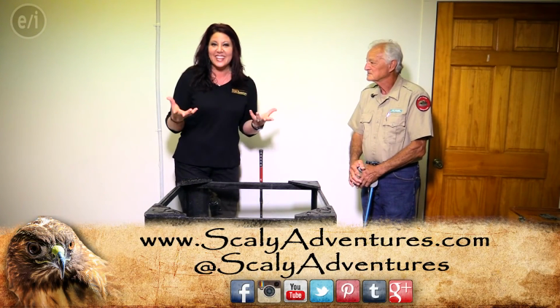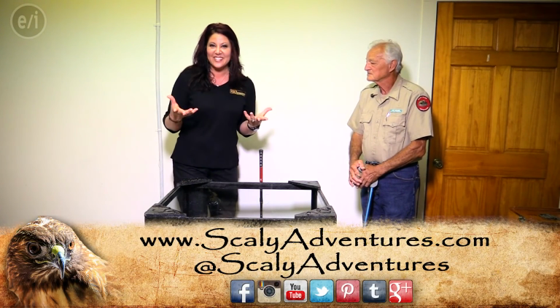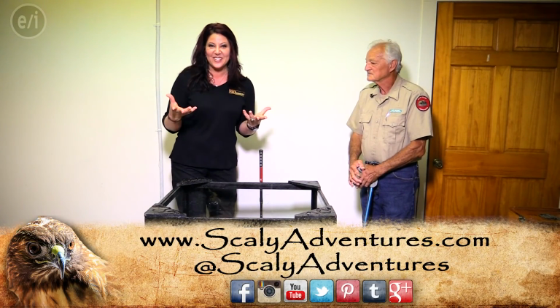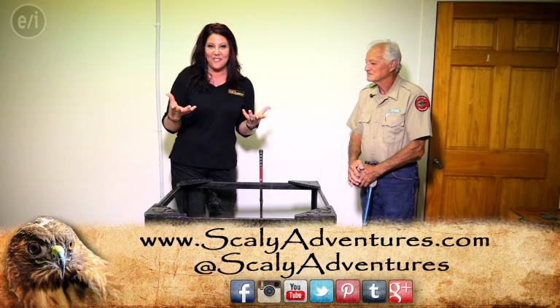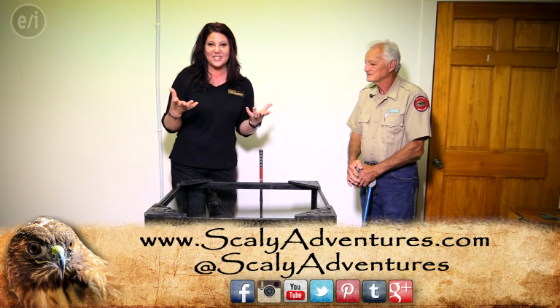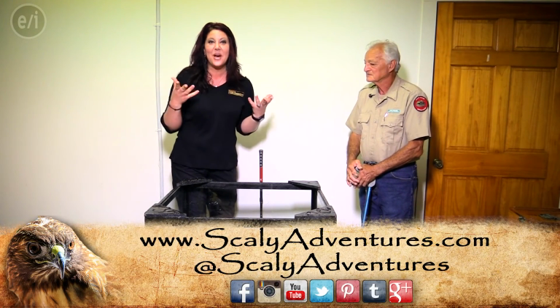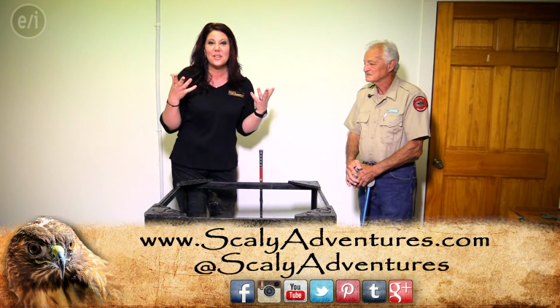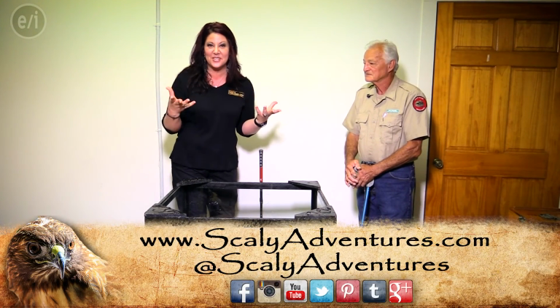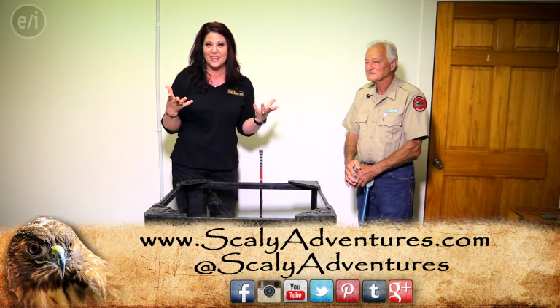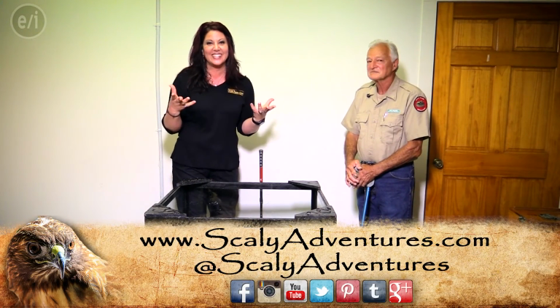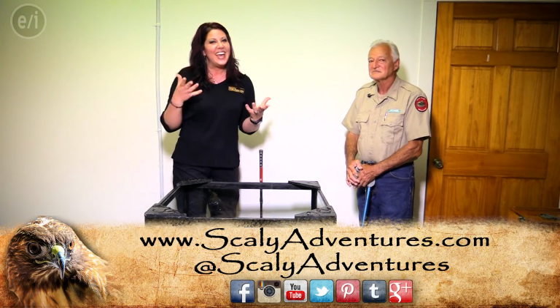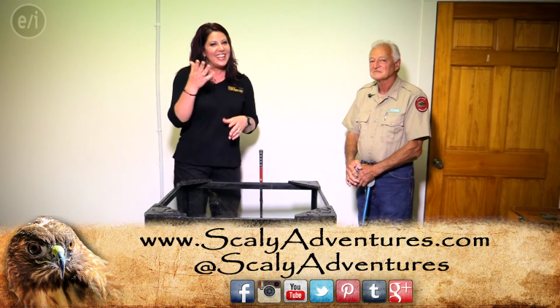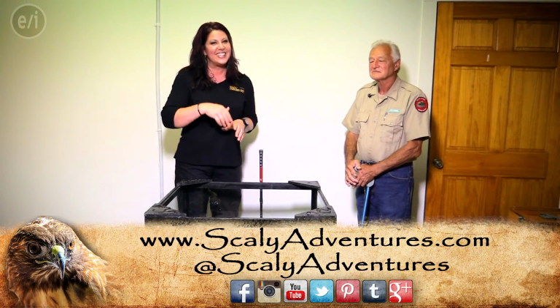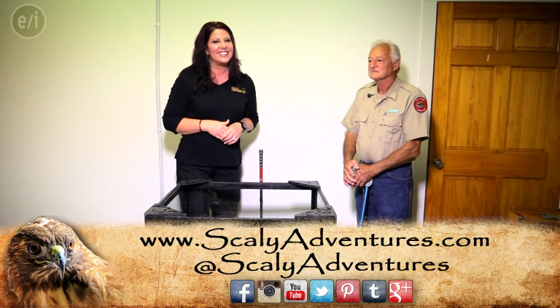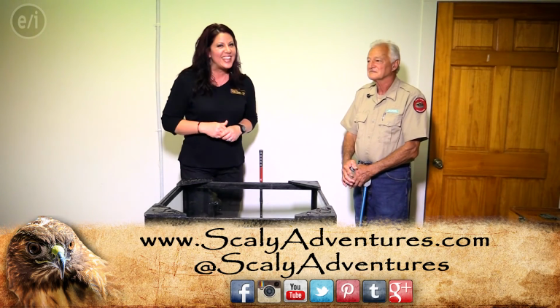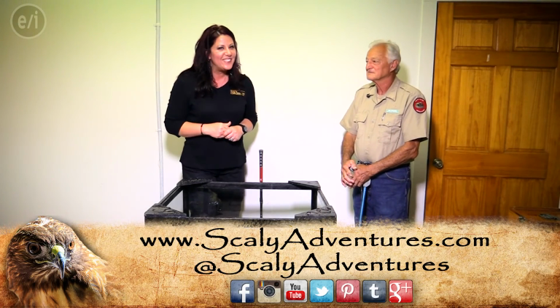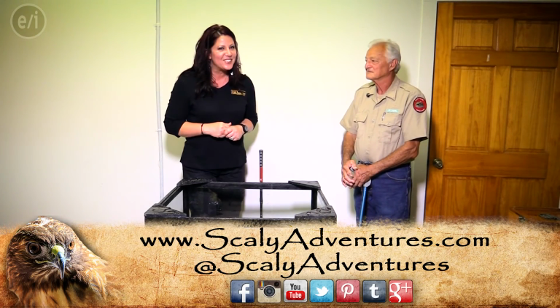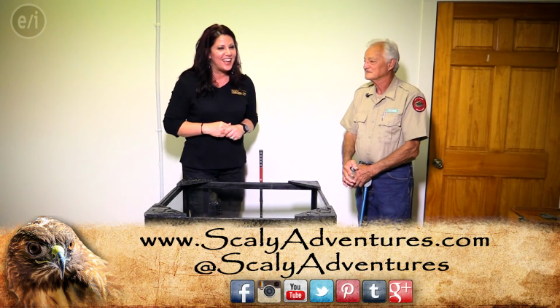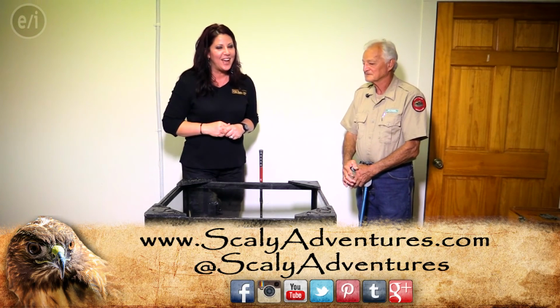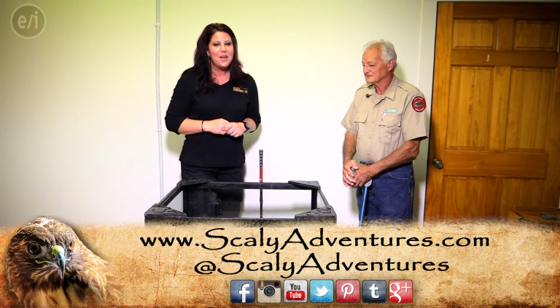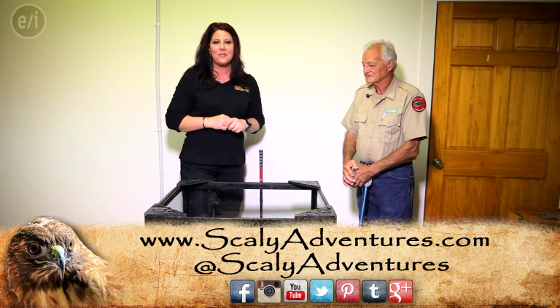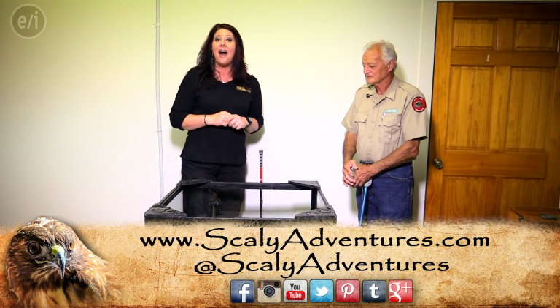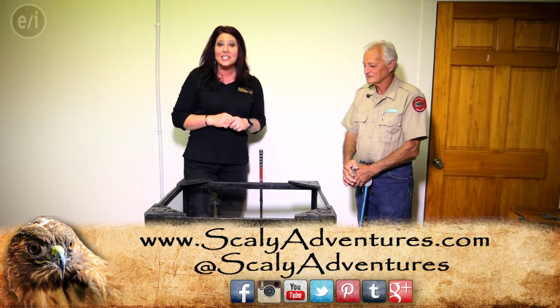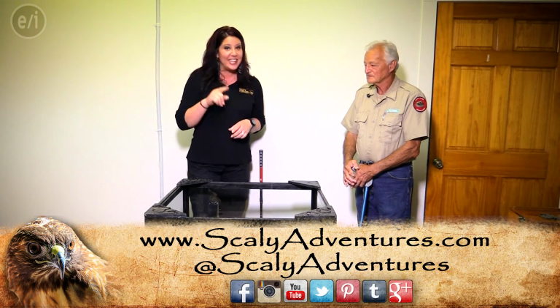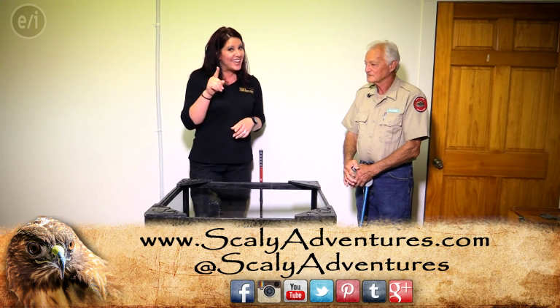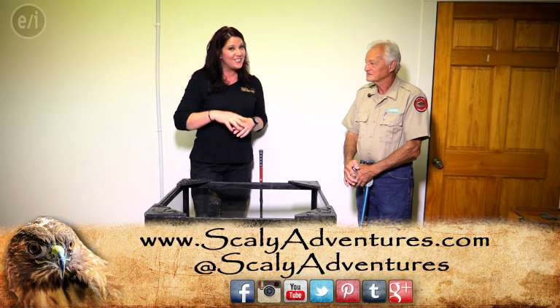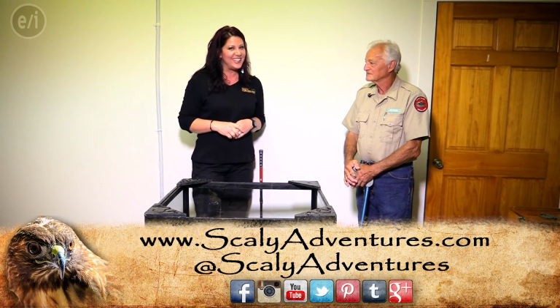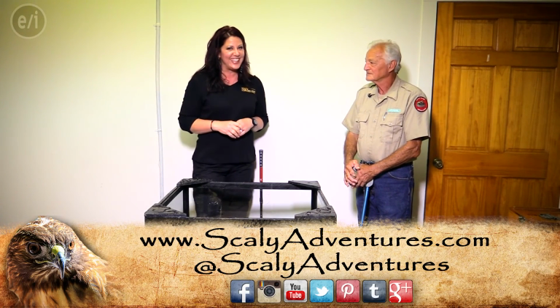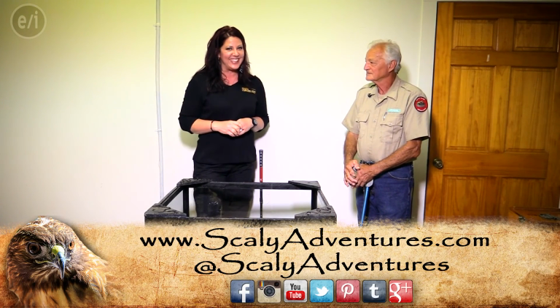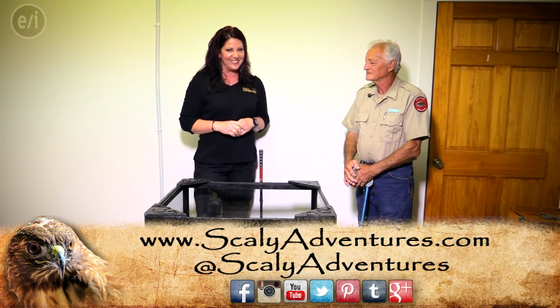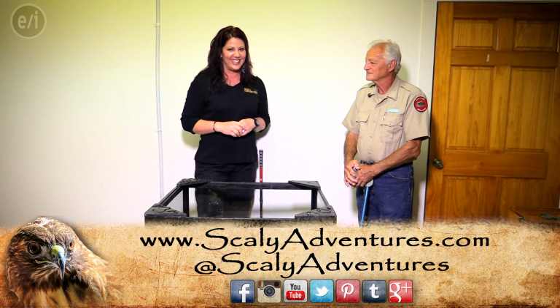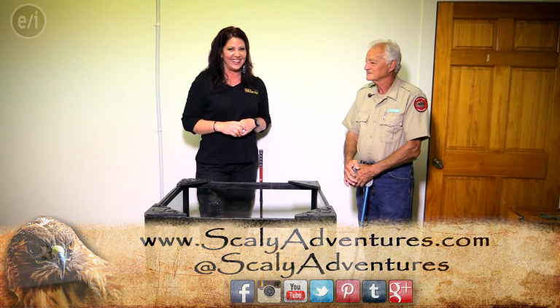Thank you so much for watching. We hope you have enjoyed this. Check out ScalyAdventures.com for more awesome and educational videos like these, and we'll see you there.